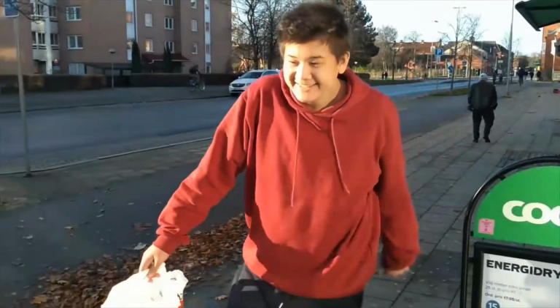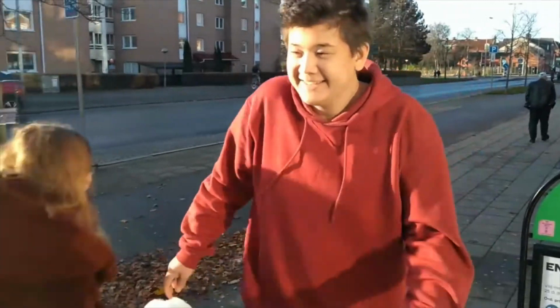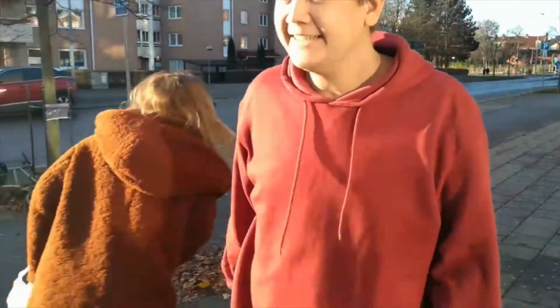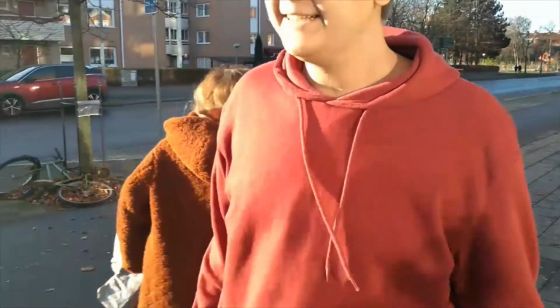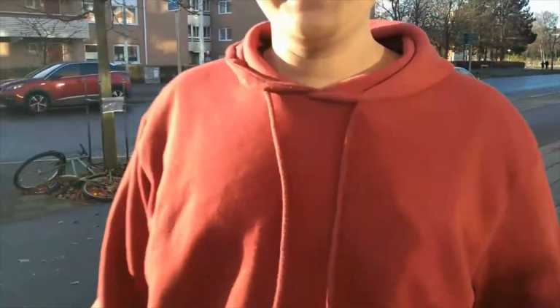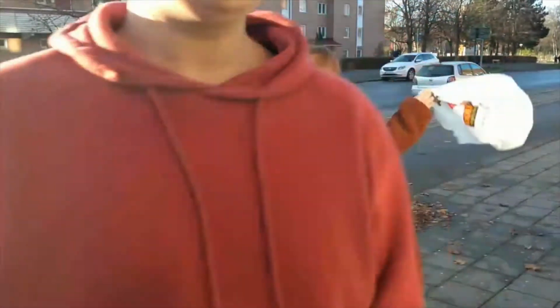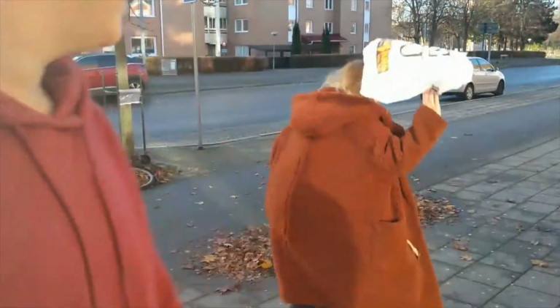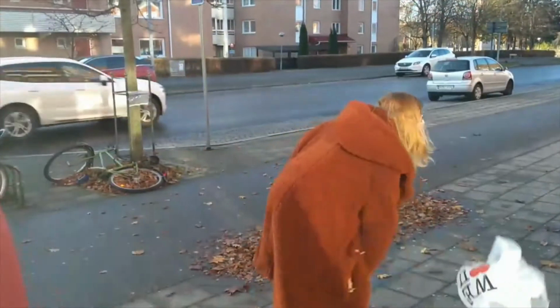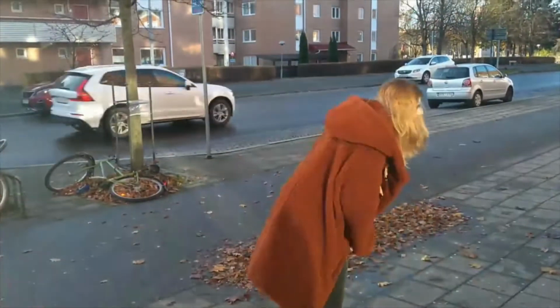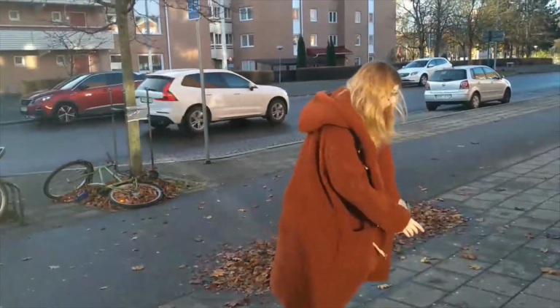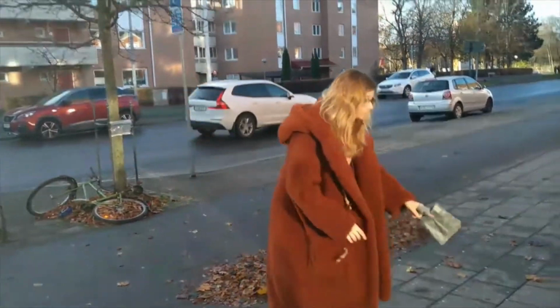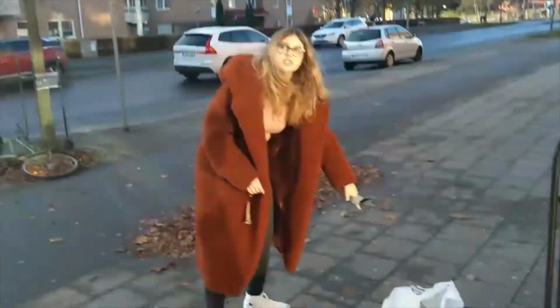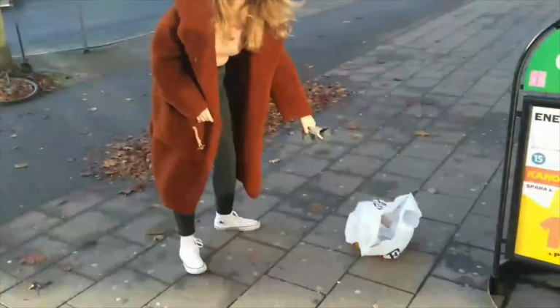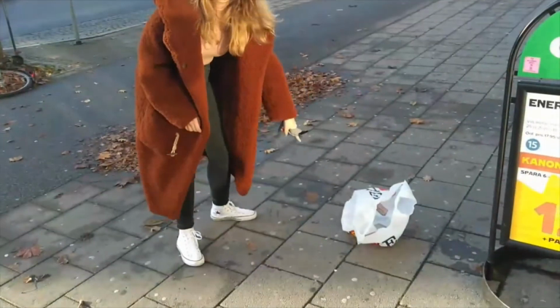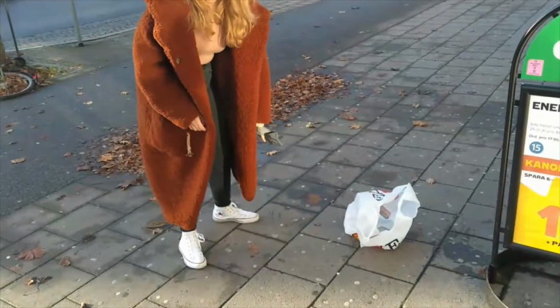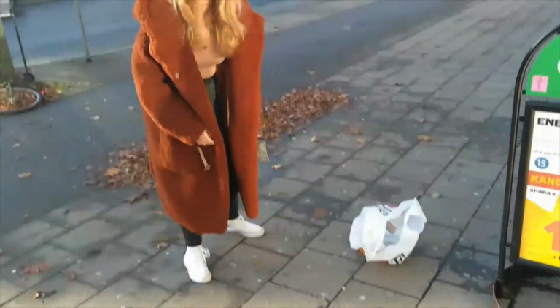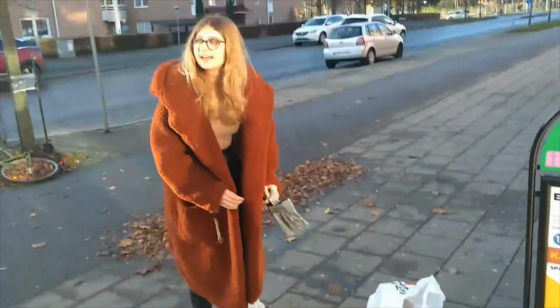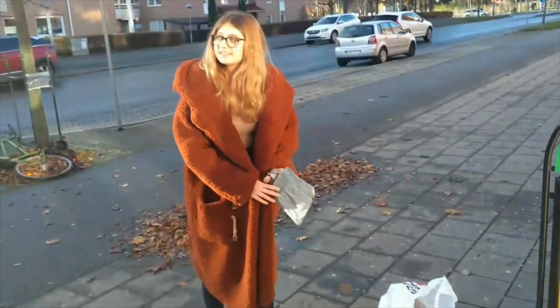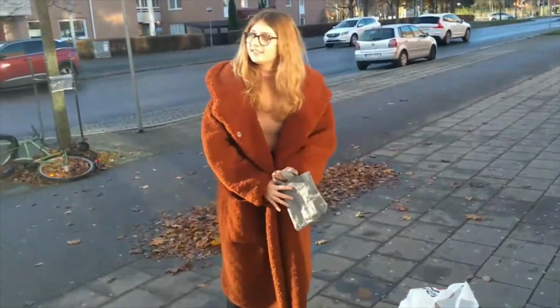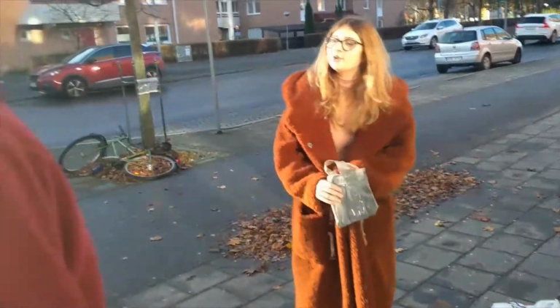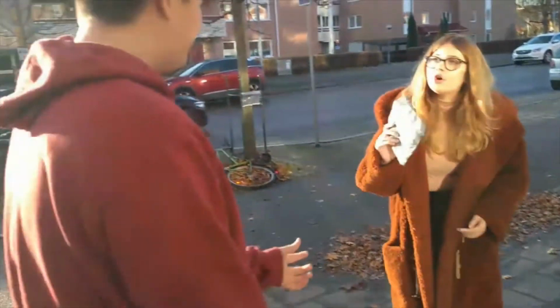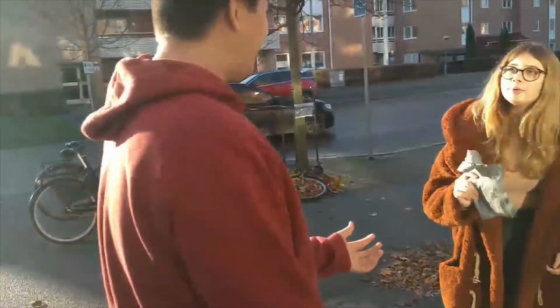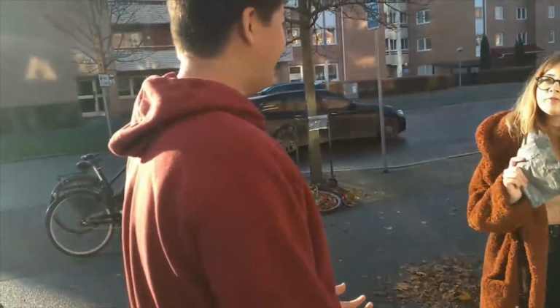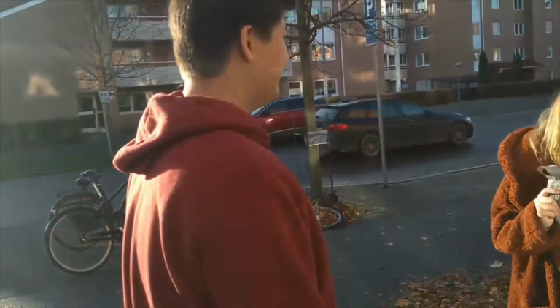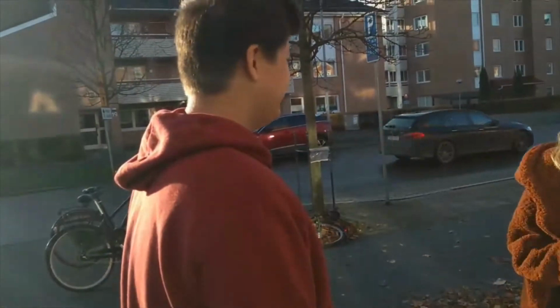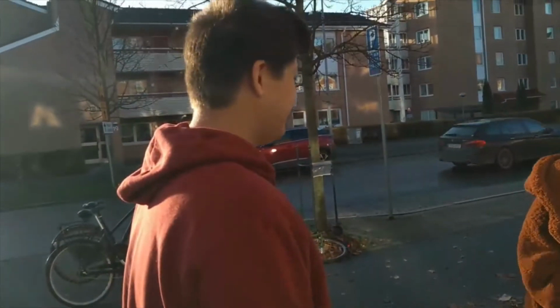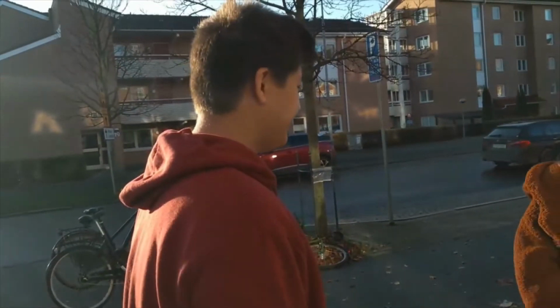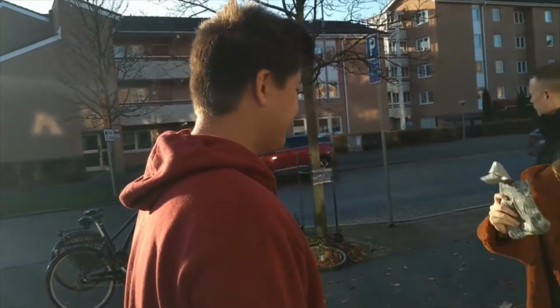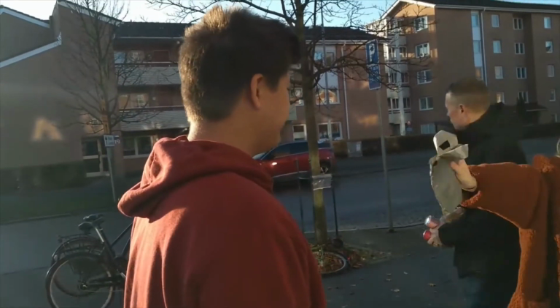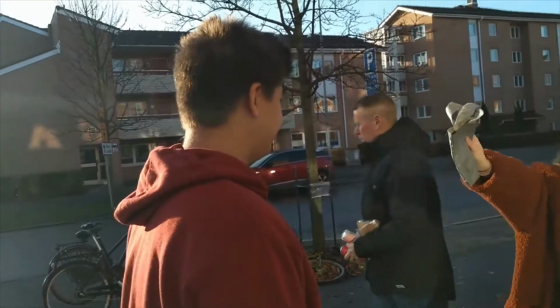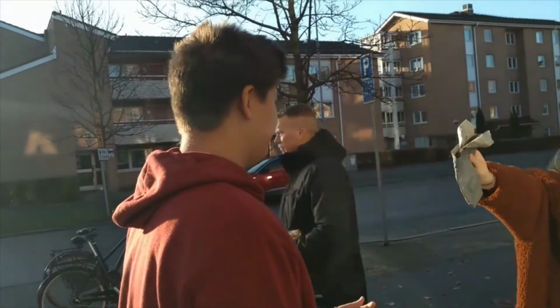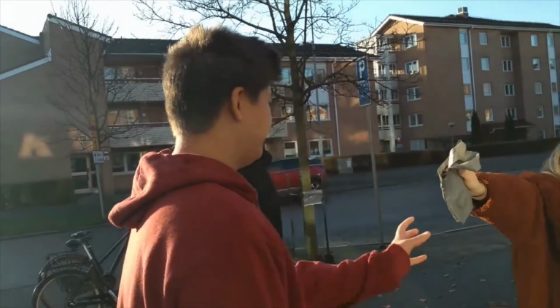Excuse me, you're not supposed to use plastic bags. They're horrible for the environment. Use this instead.